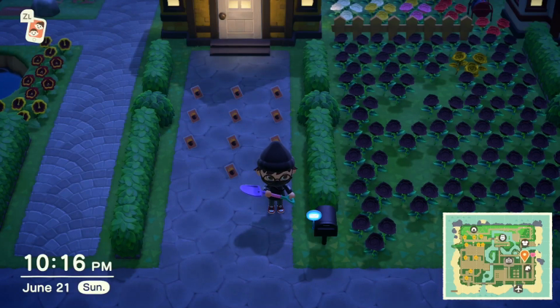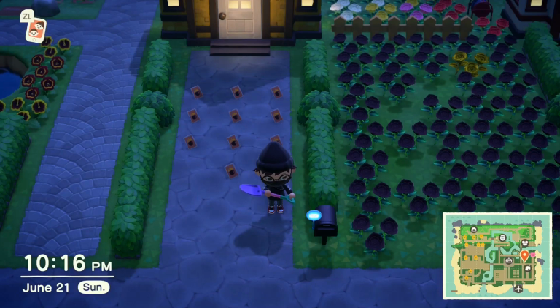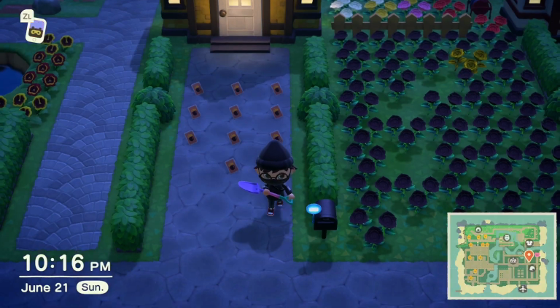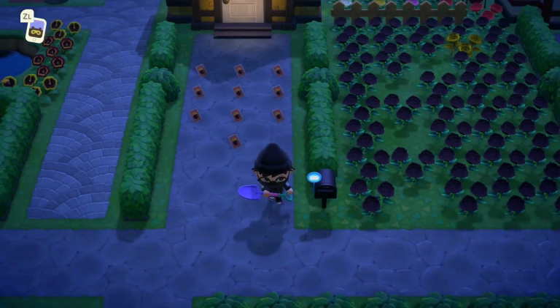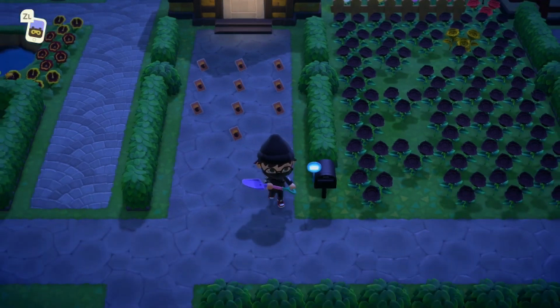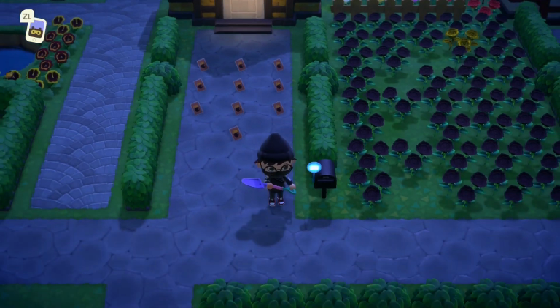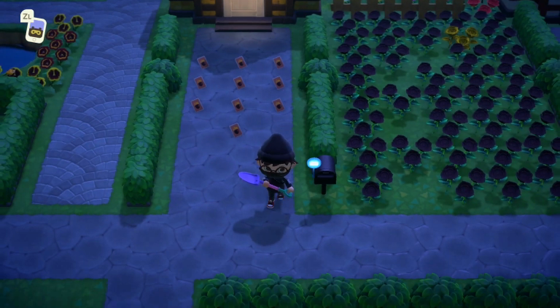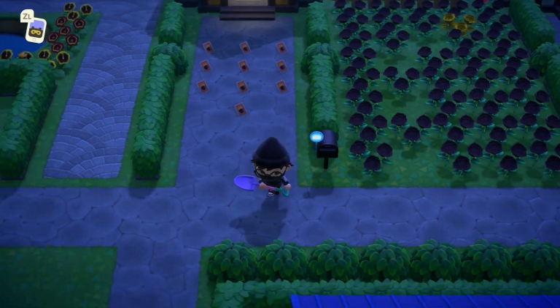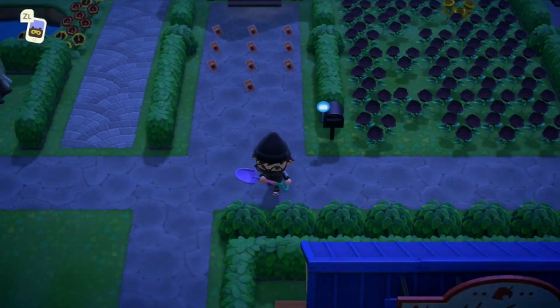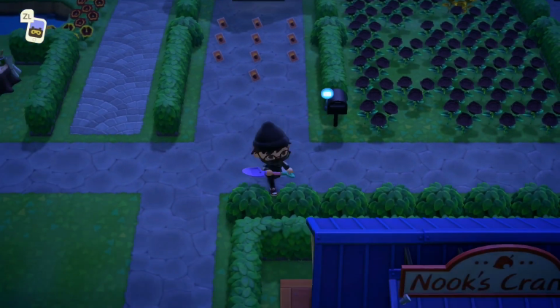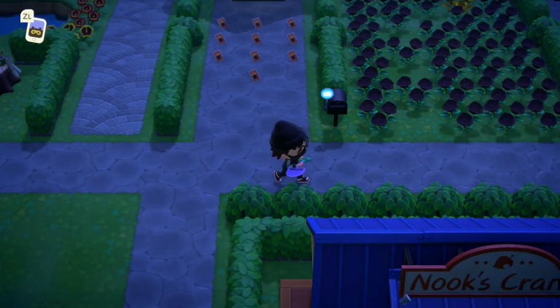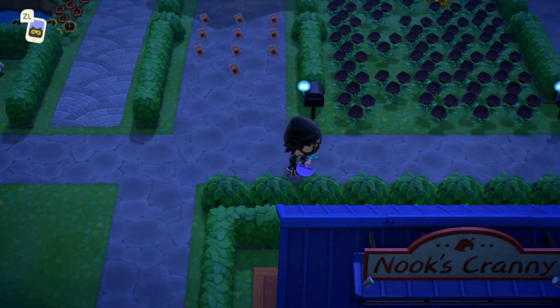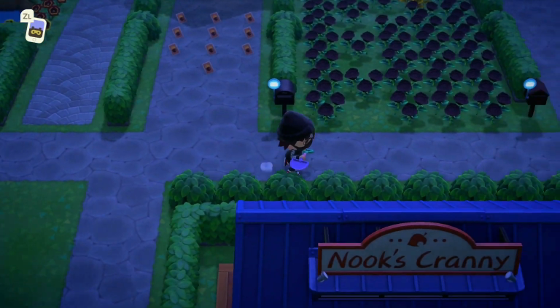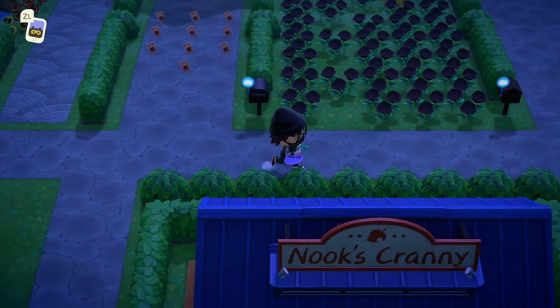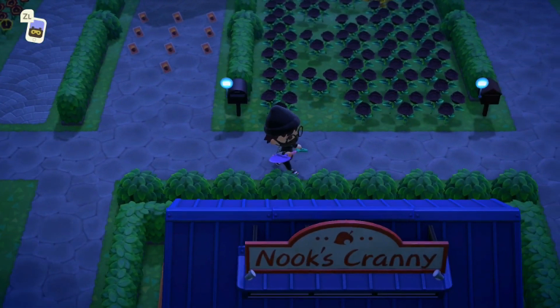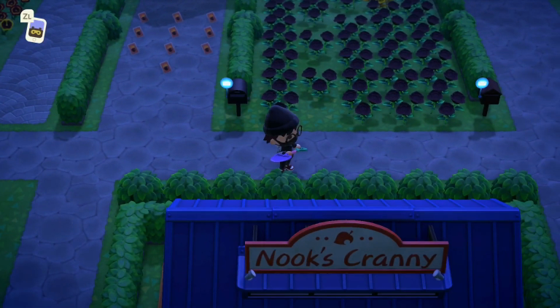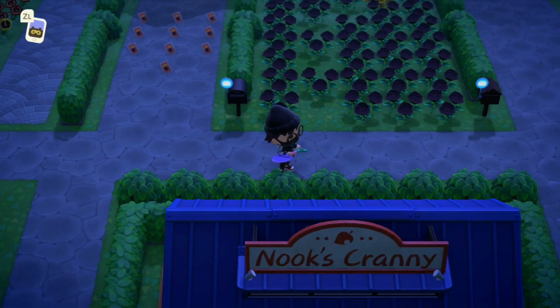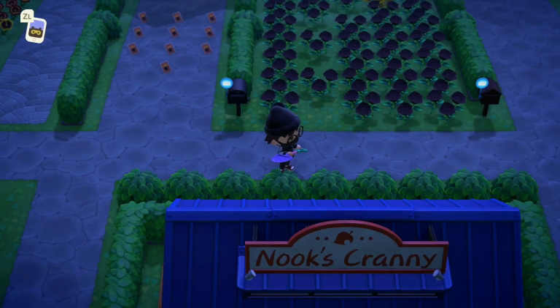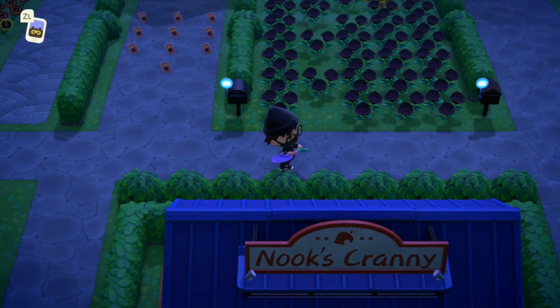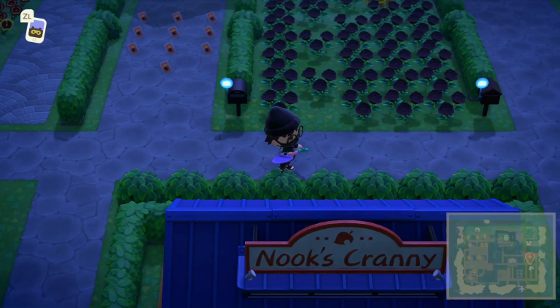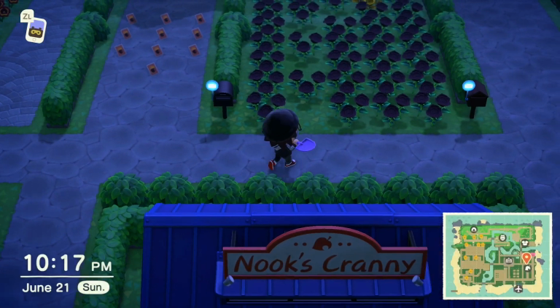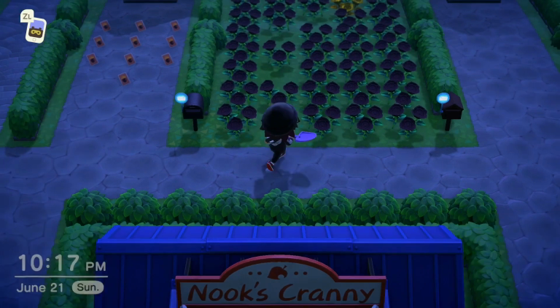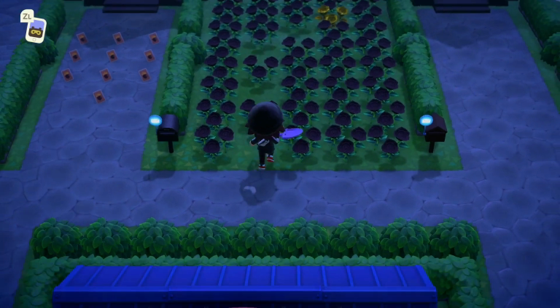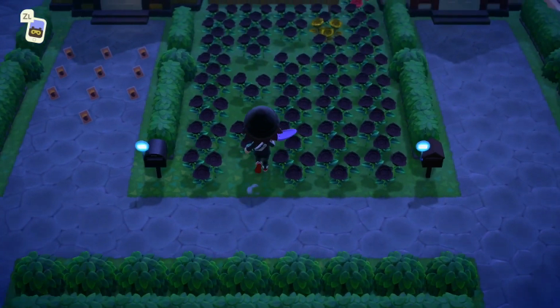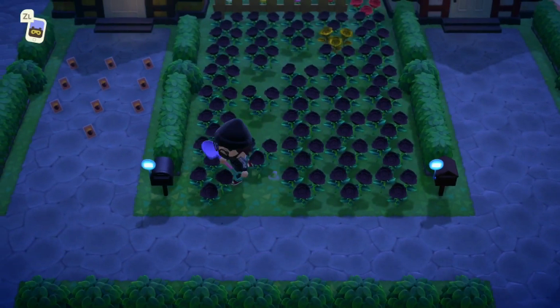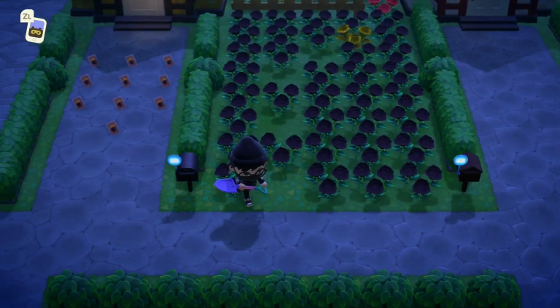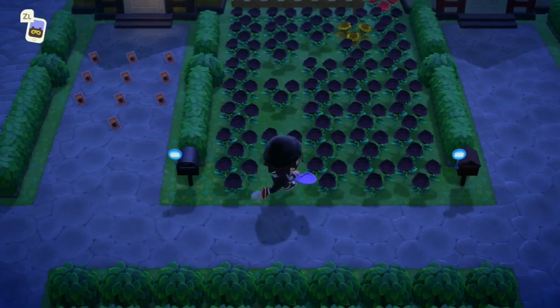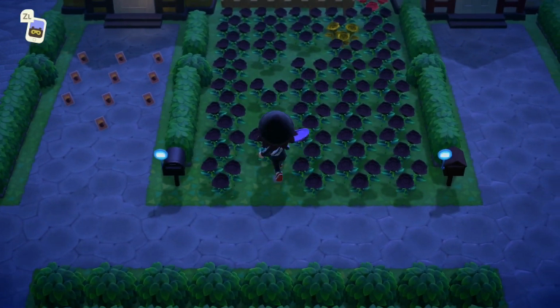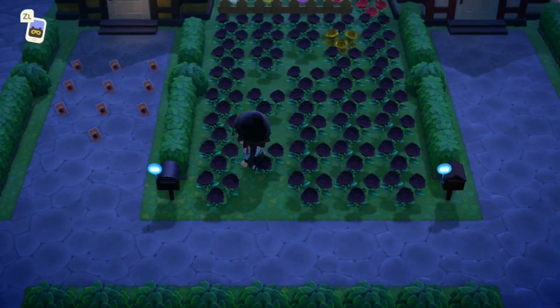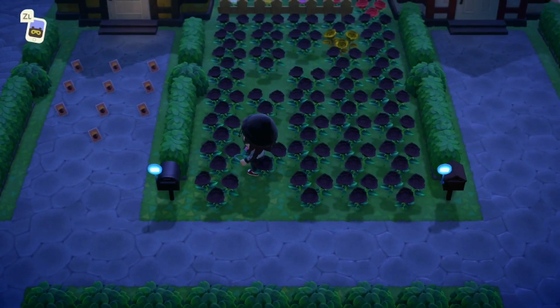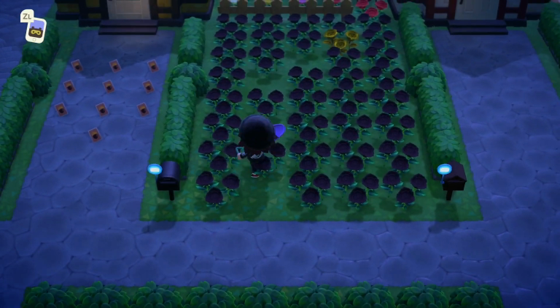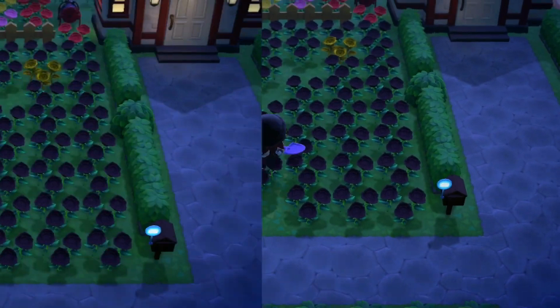What is poppin' crossers? In today's video I'll be talking about all the brand new fish and bugs in the month of July for the Southern Hemisphere. So let's get right into it.